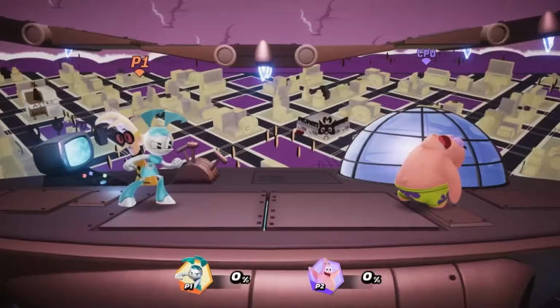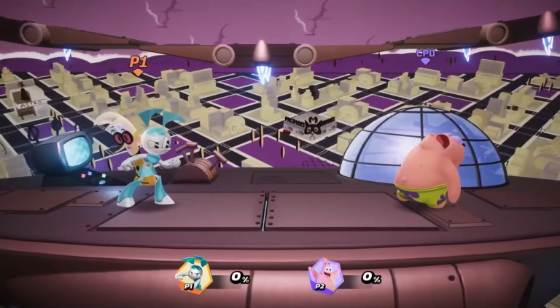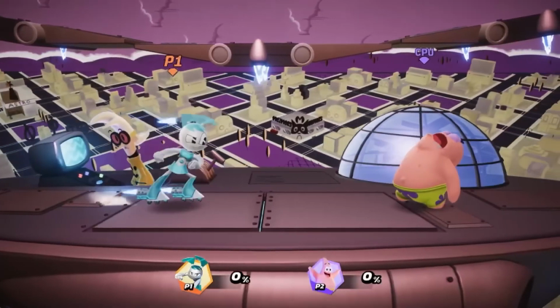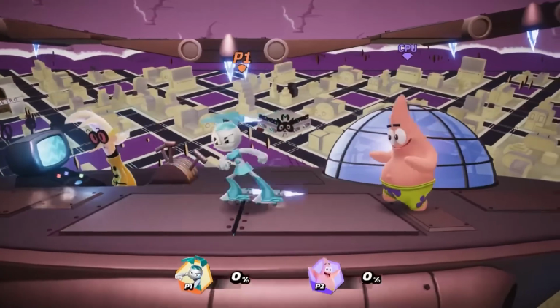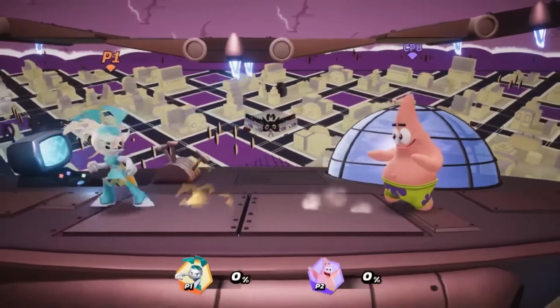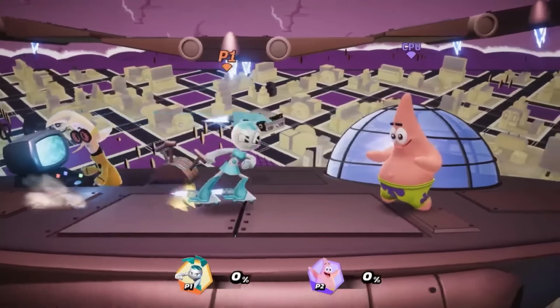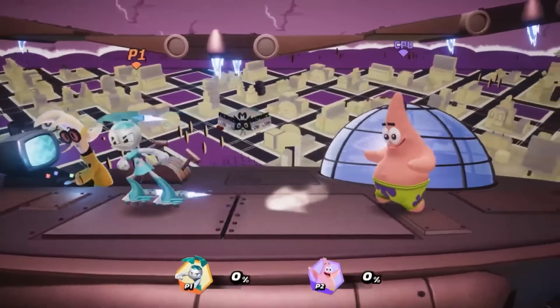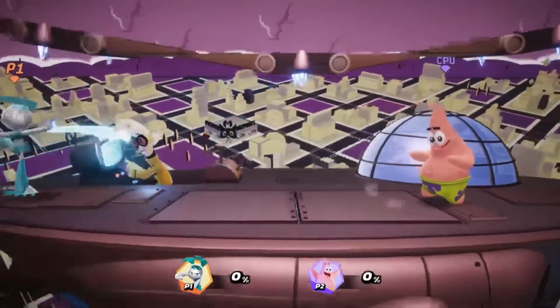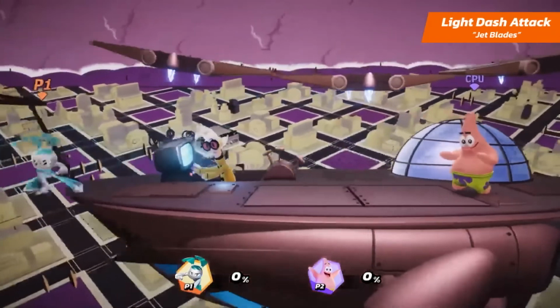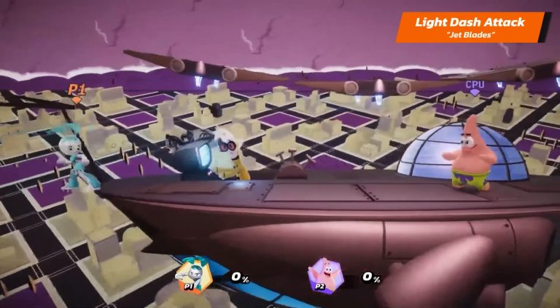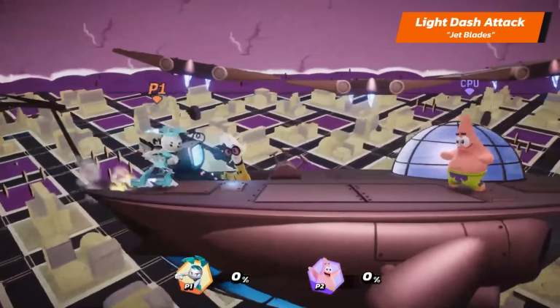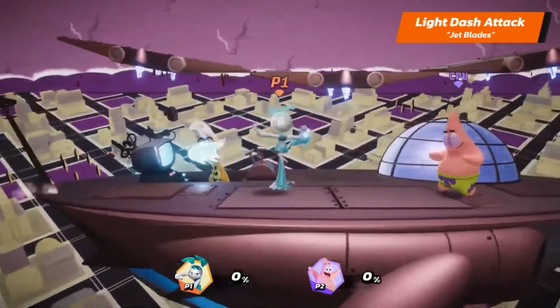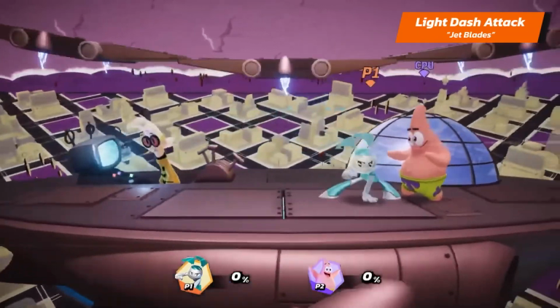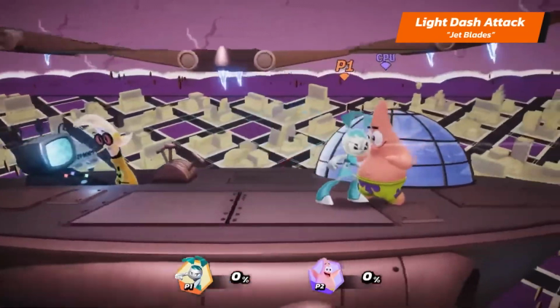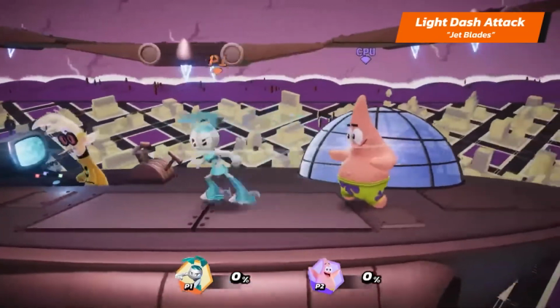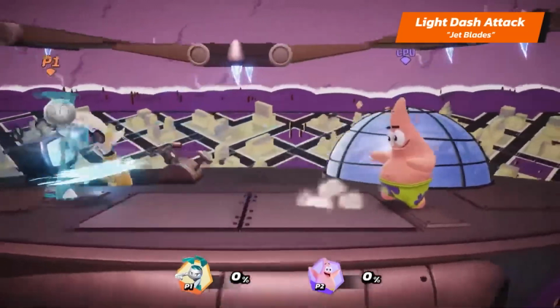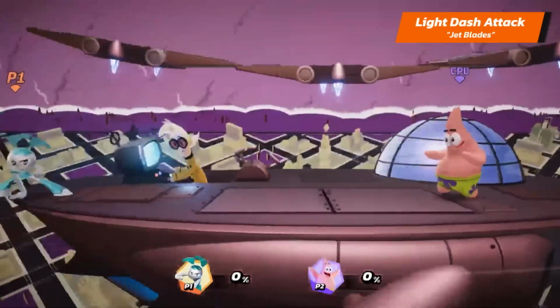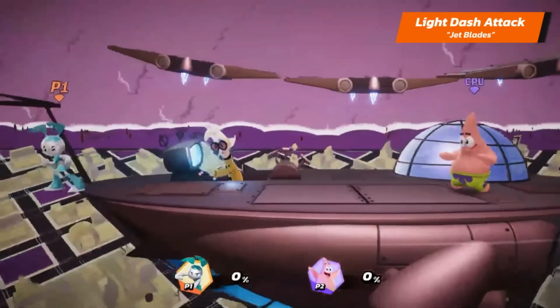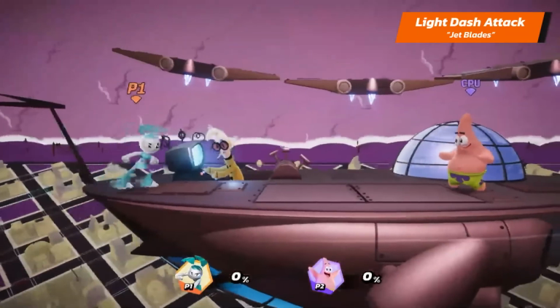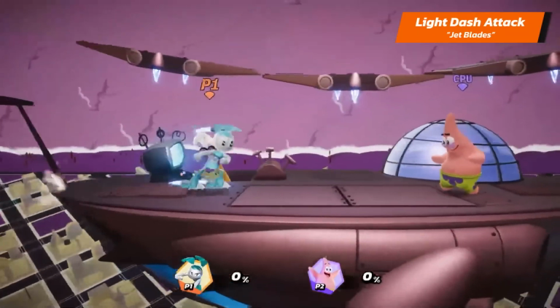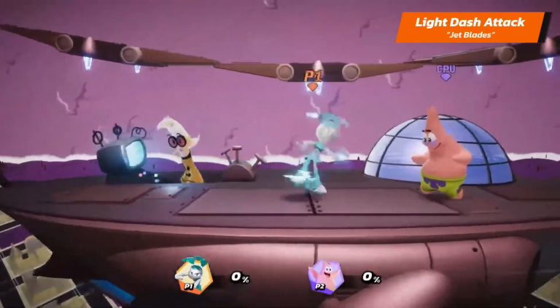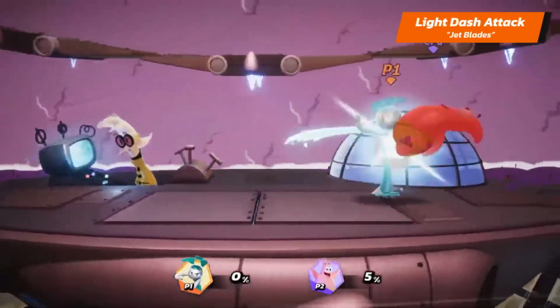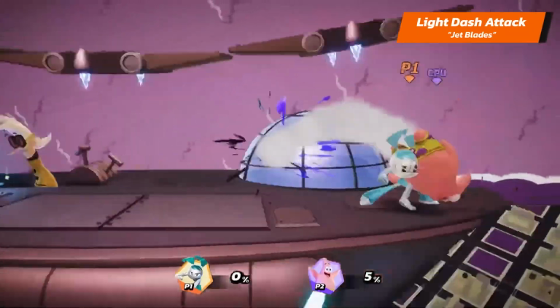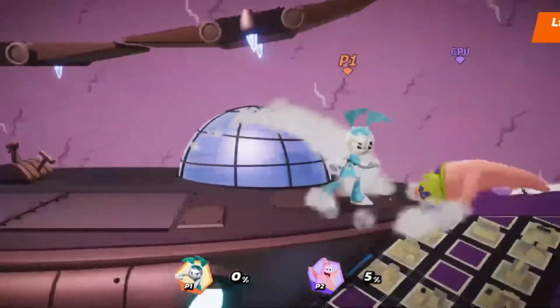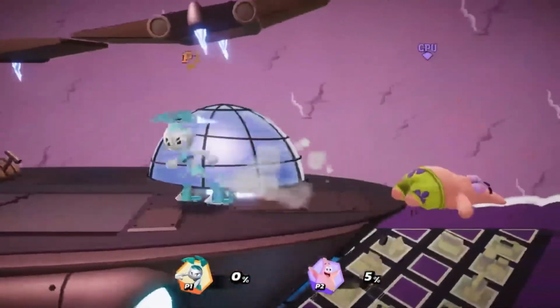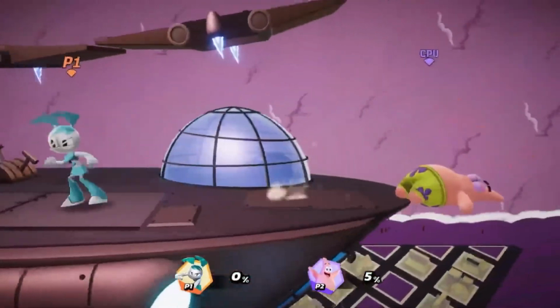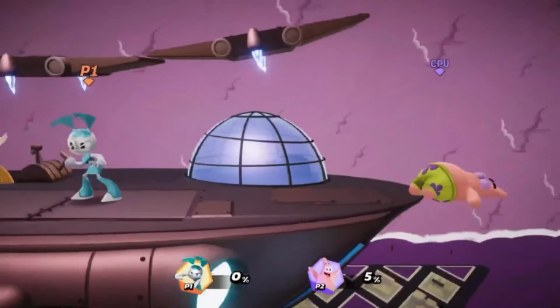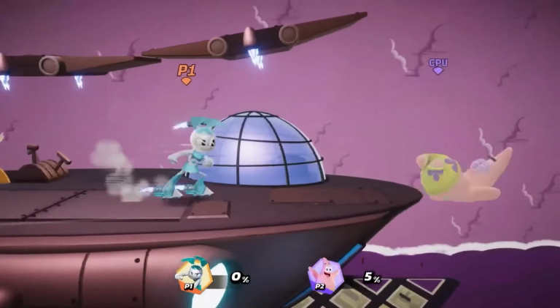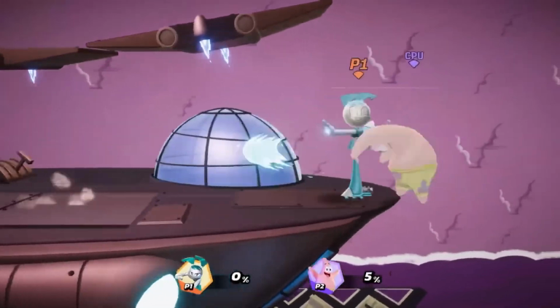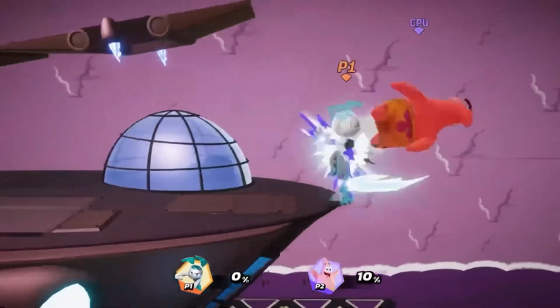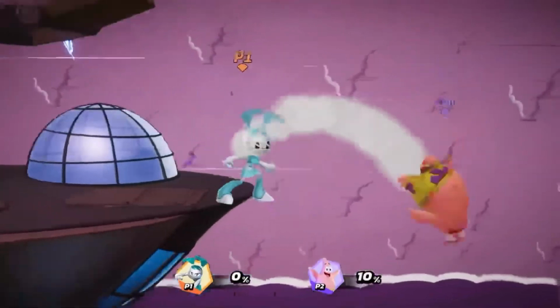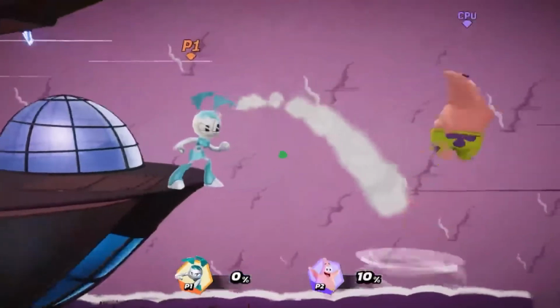Jenny's light dash attack is Jet Blades — she rushes forward and spins around, dealing damage.